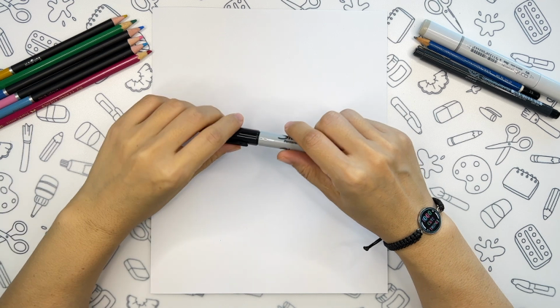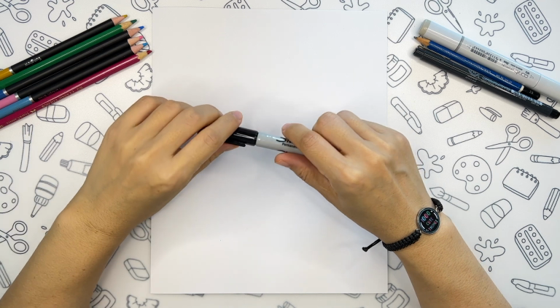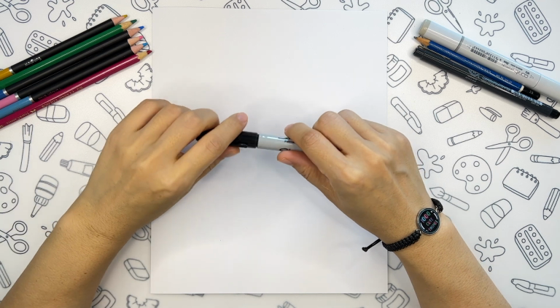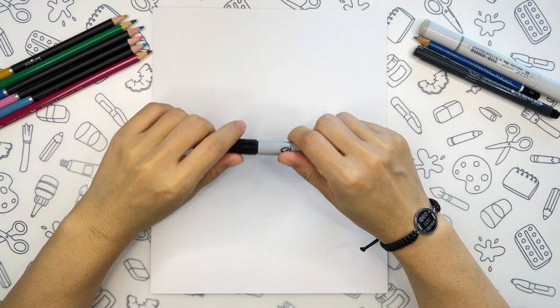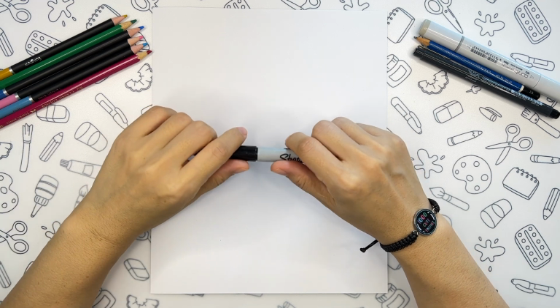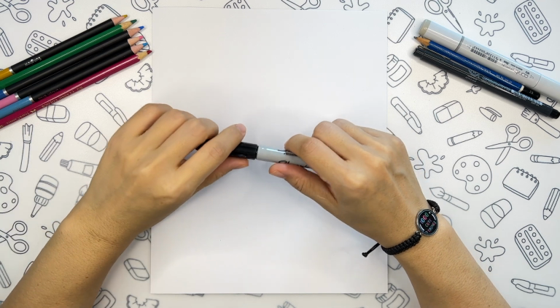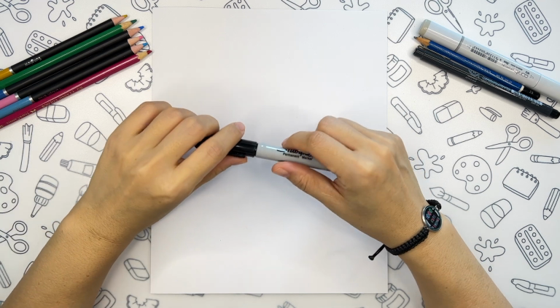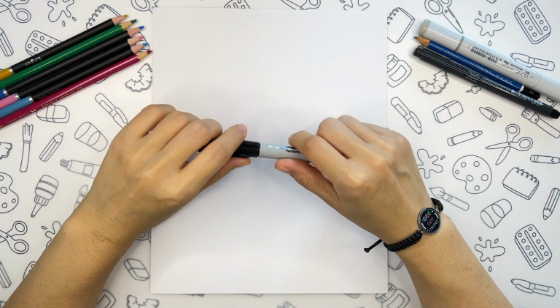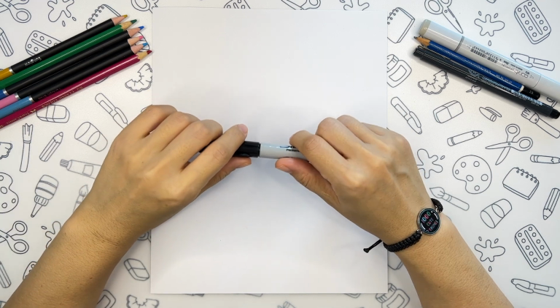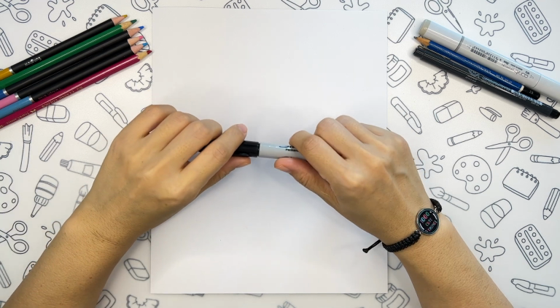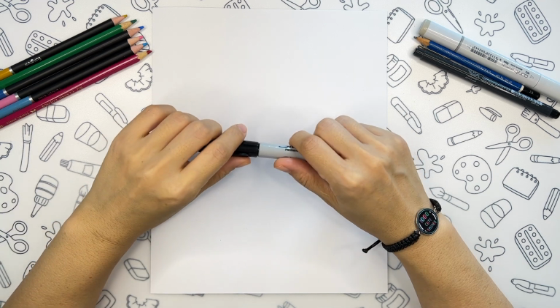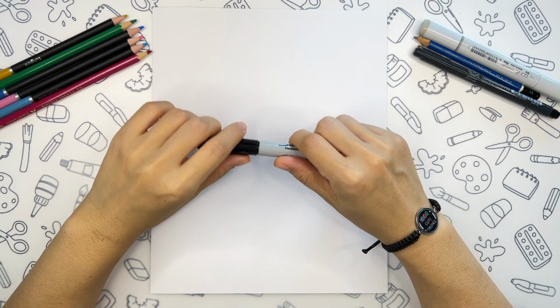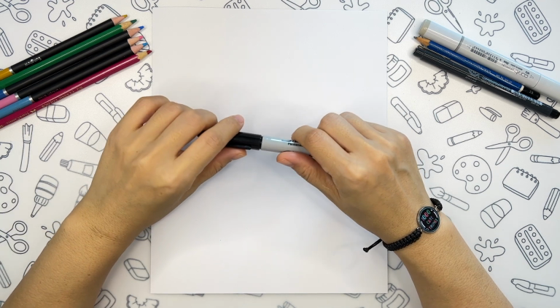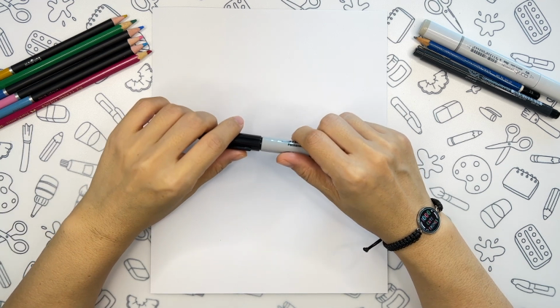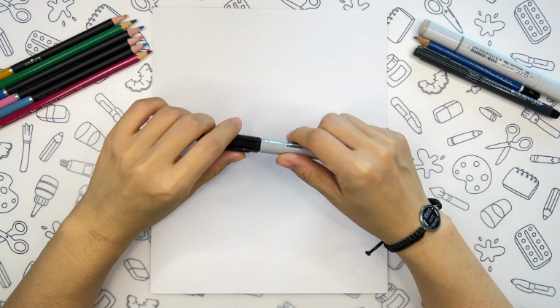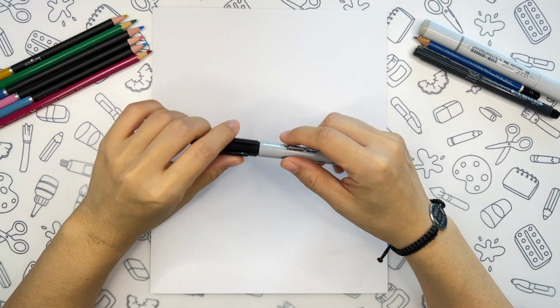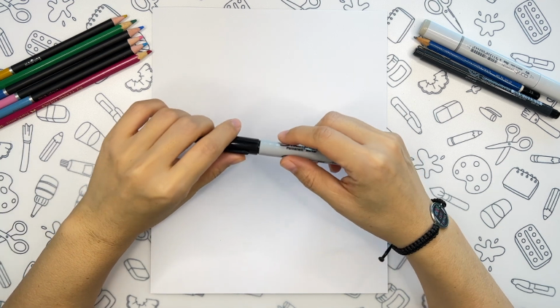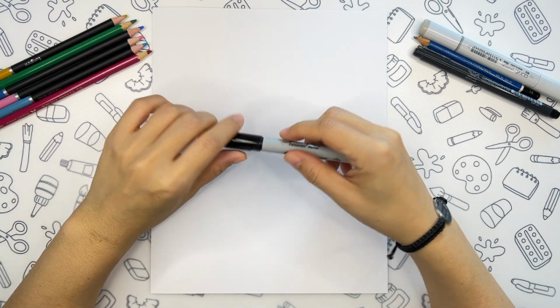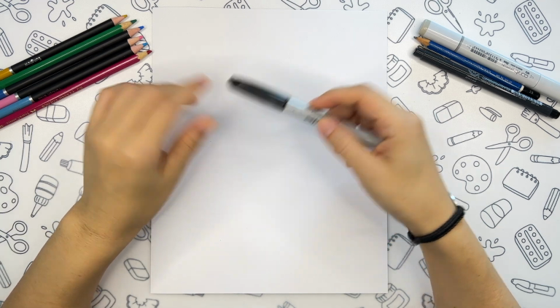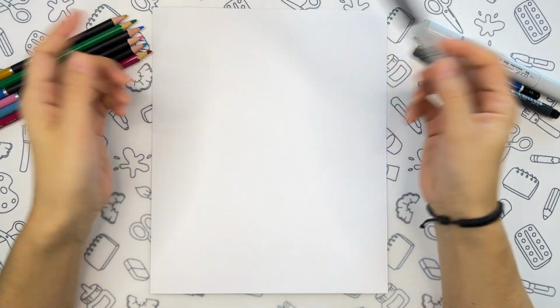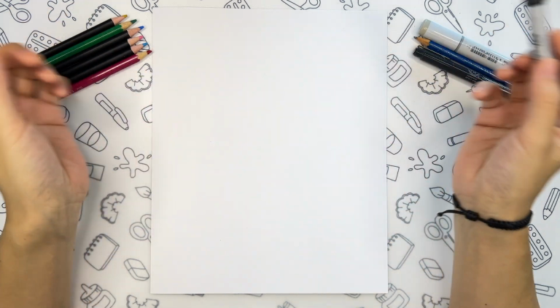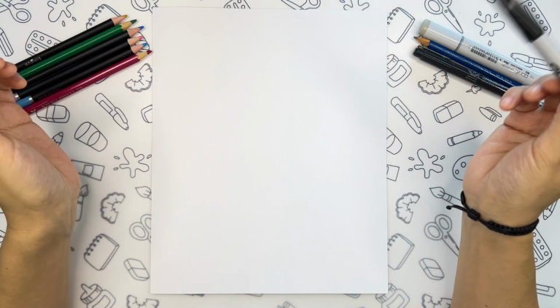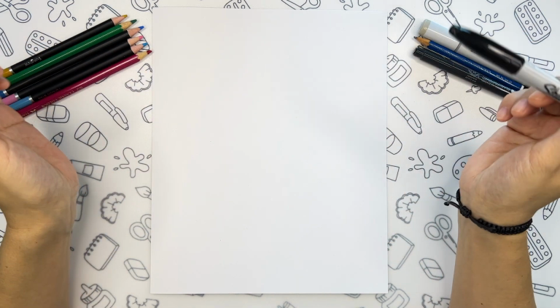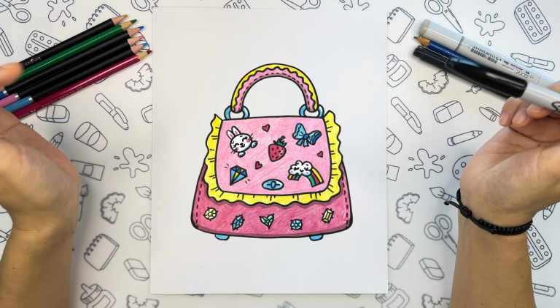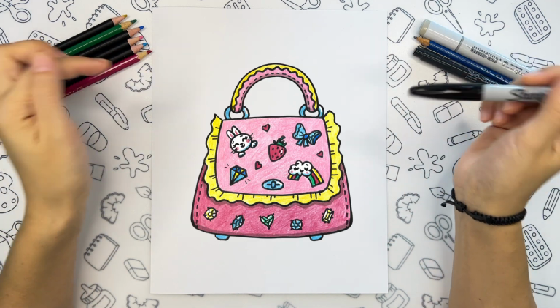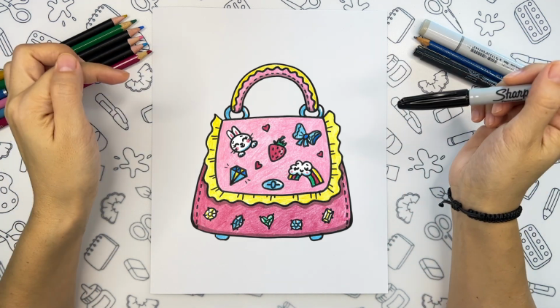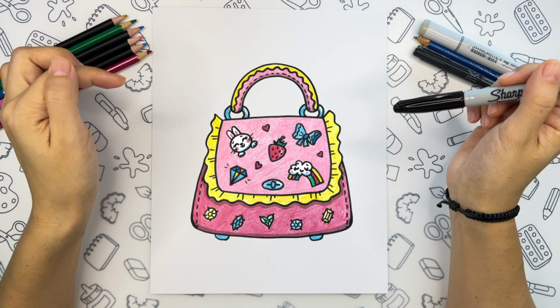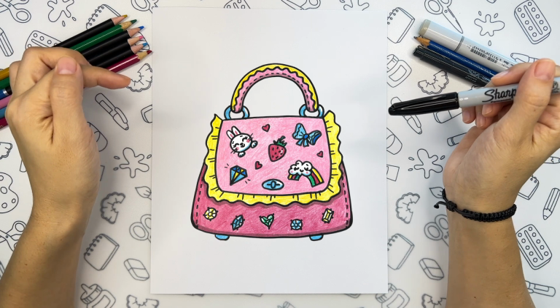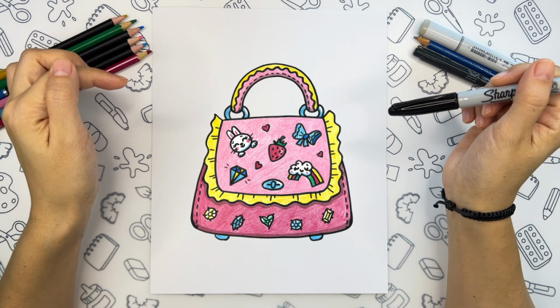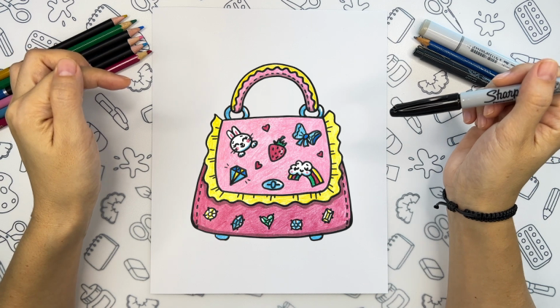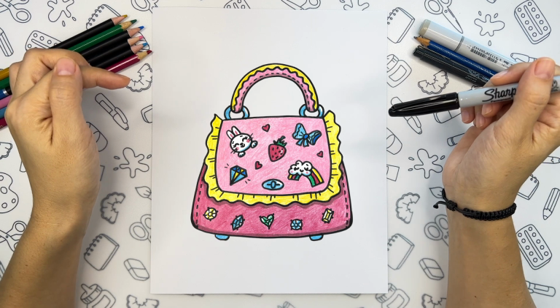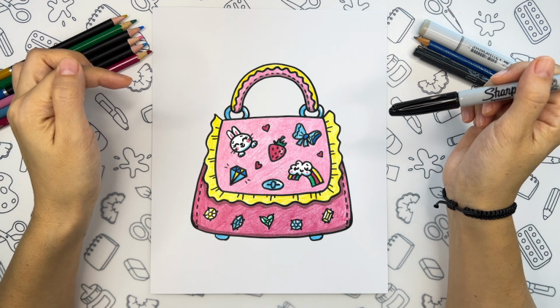Hi friends! Welcome back to my channel! Let's have some fun today and draw this super cute and fancy bag.